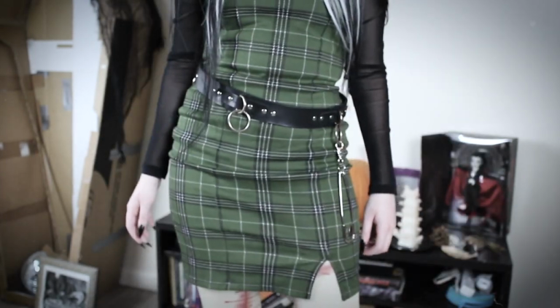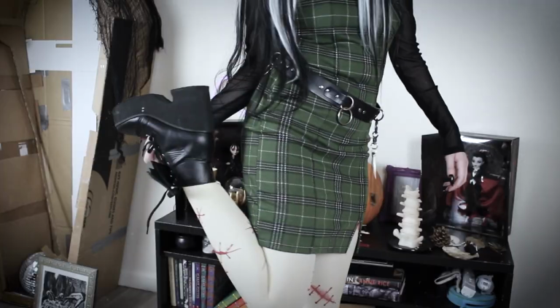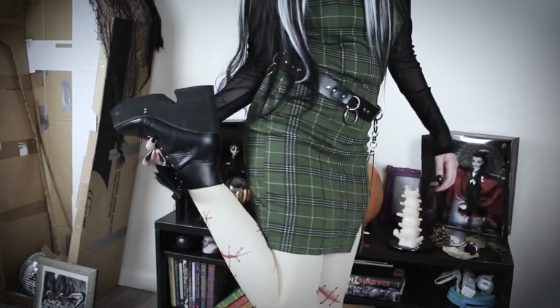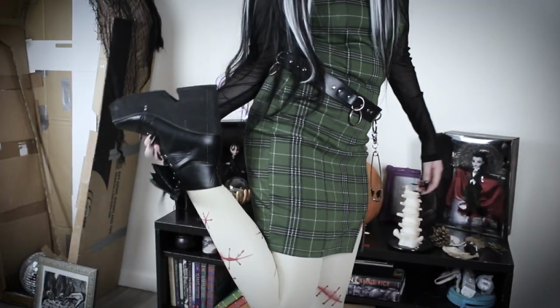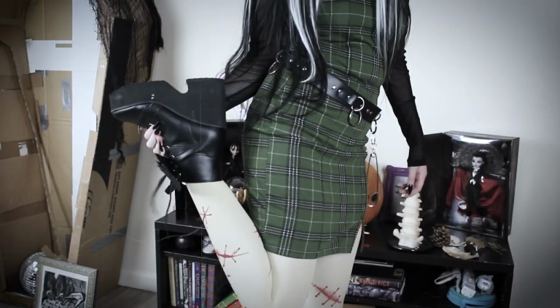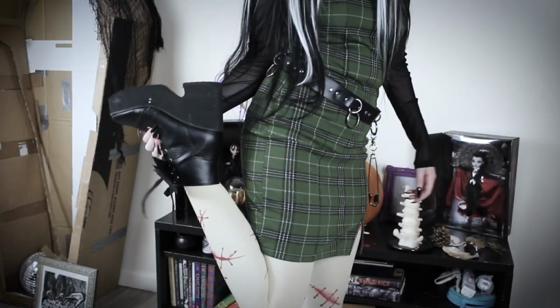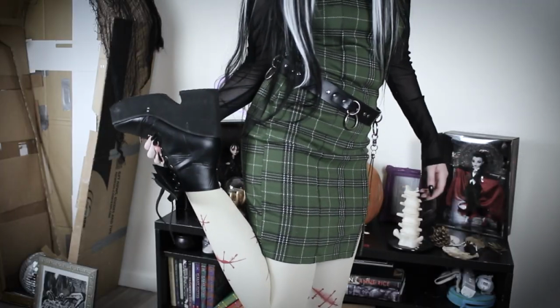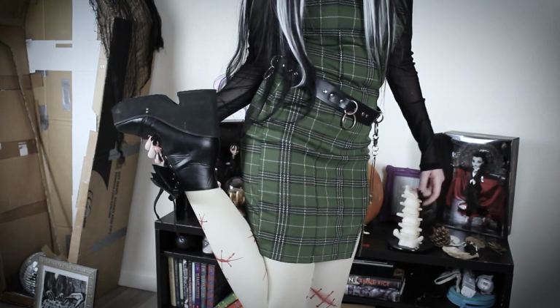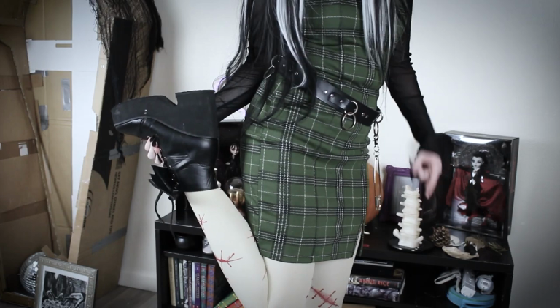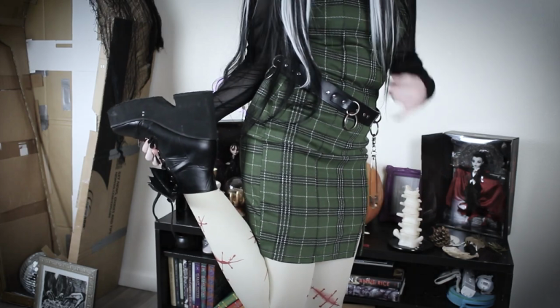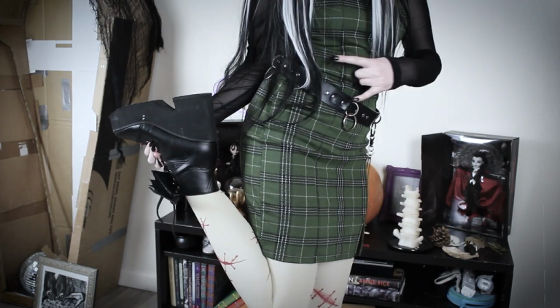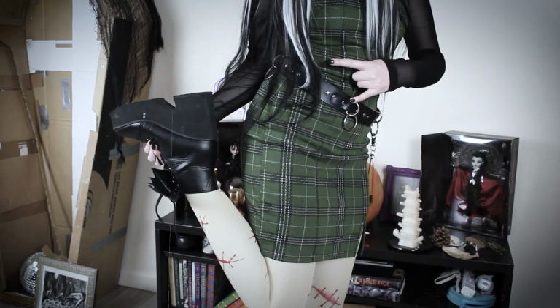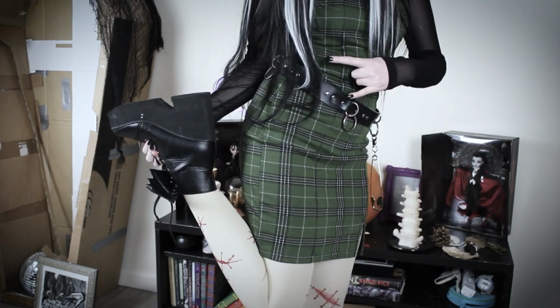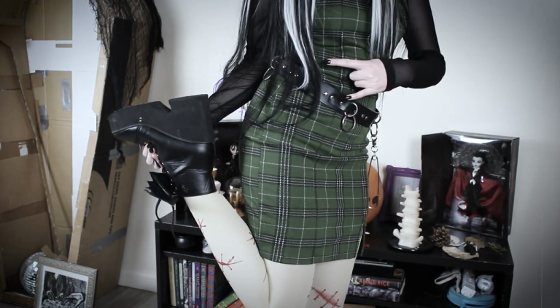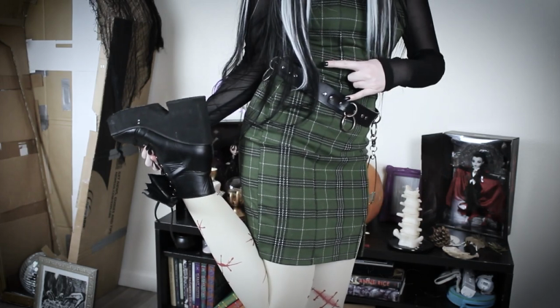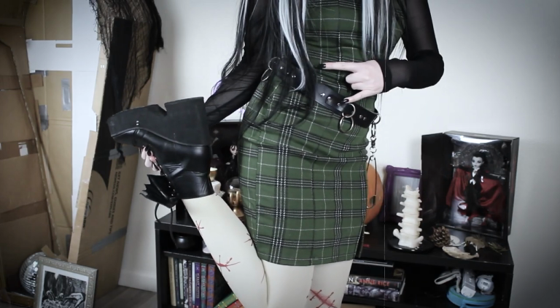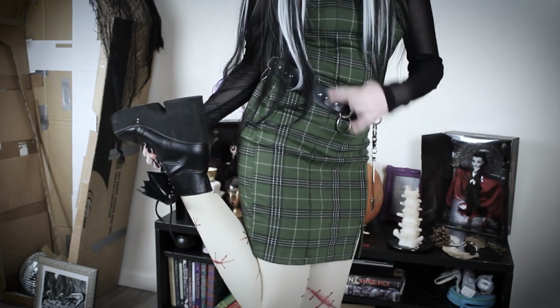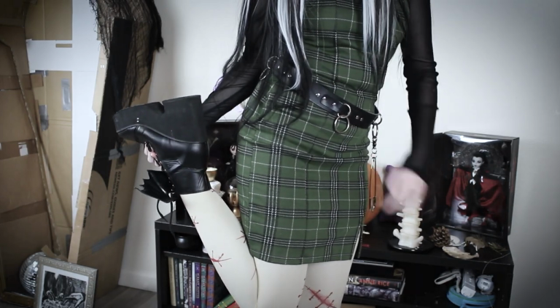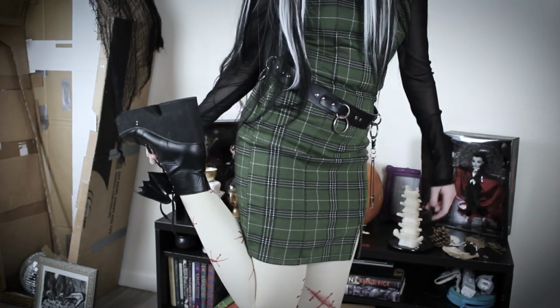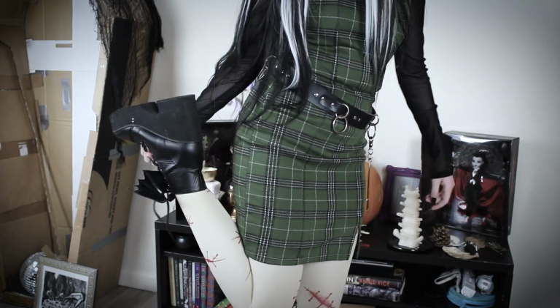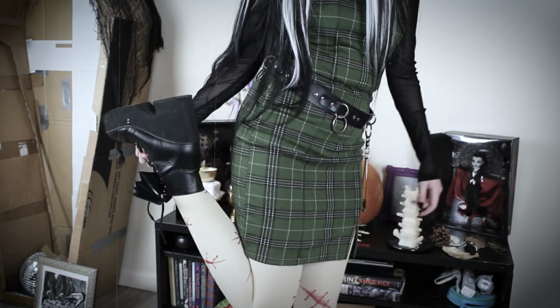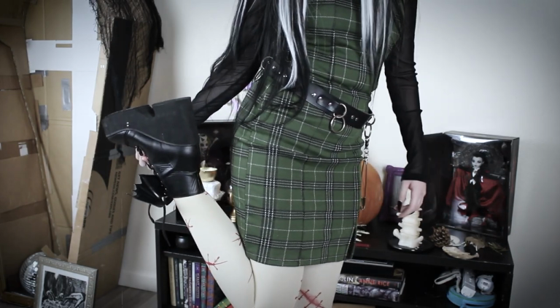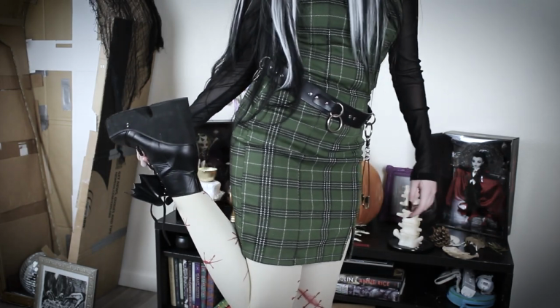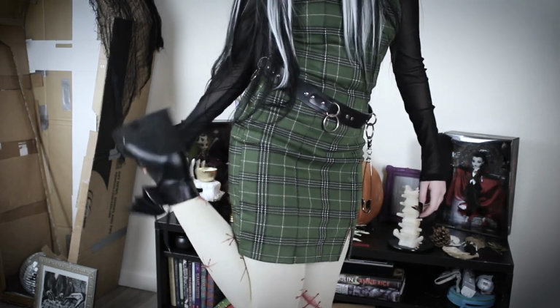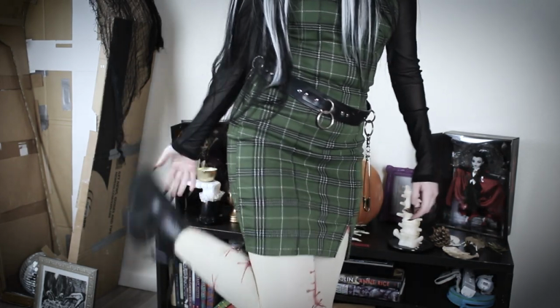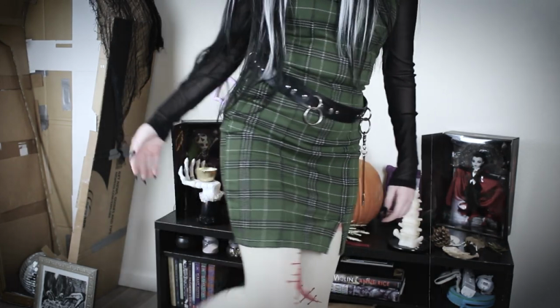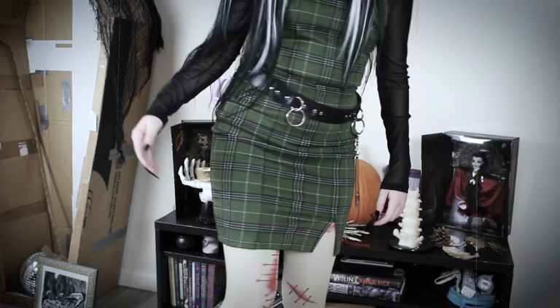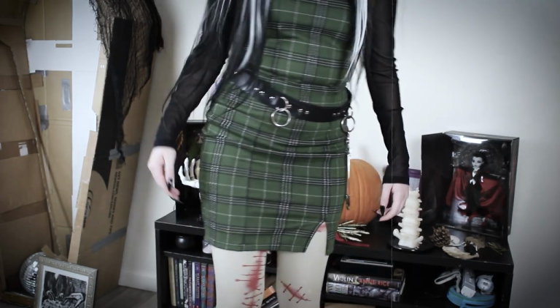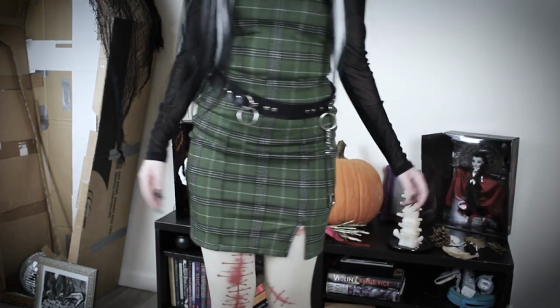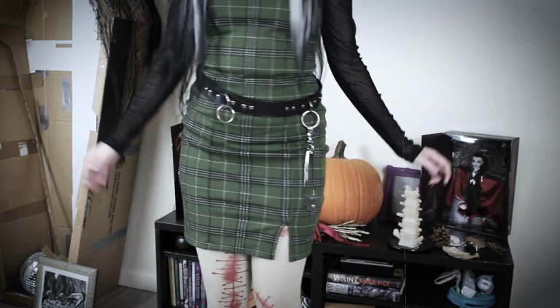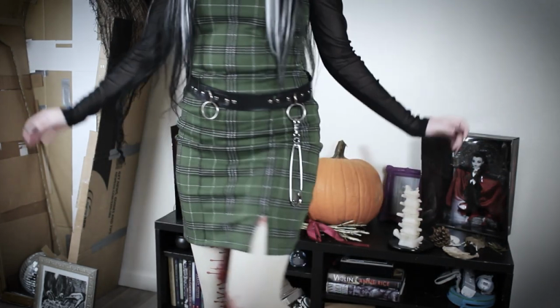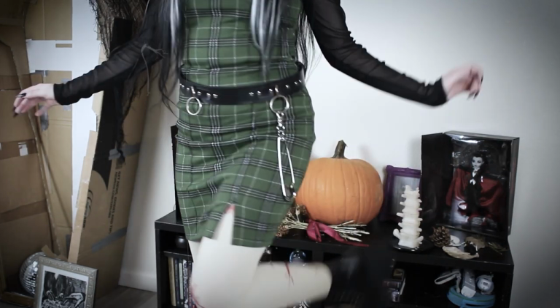I'm wearing platform boots with bat wings on the laces. The brand is Iron Fist and I purchased these from Hot Topic in 2017.